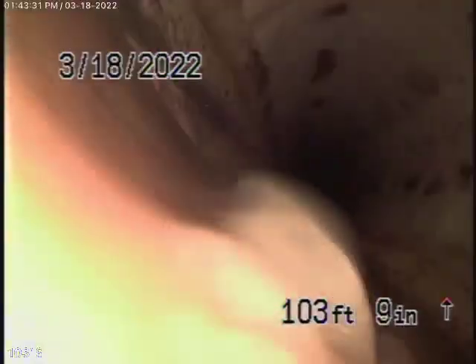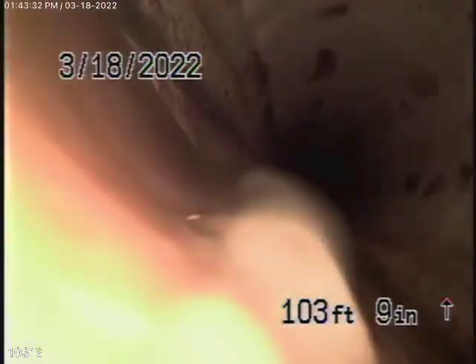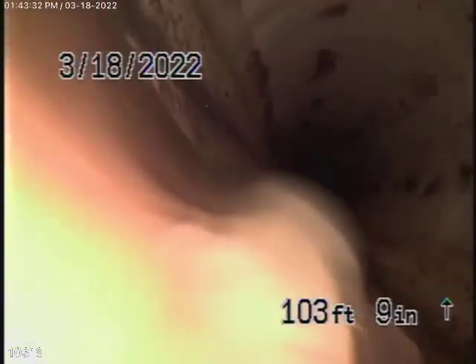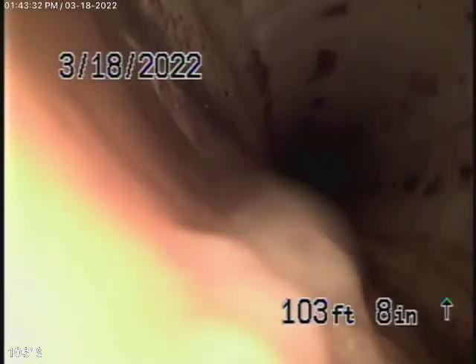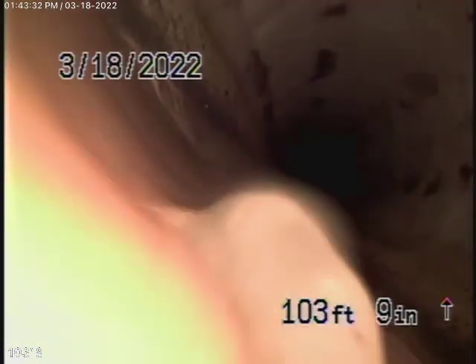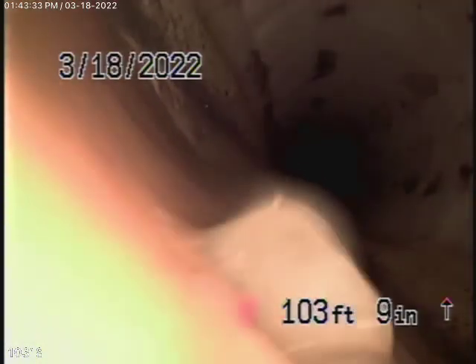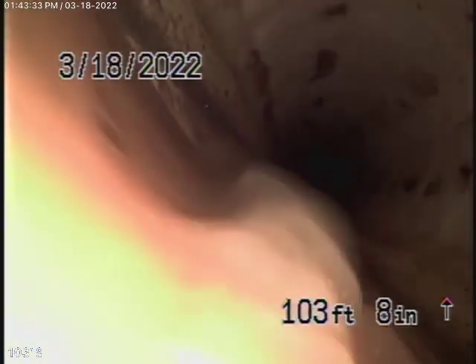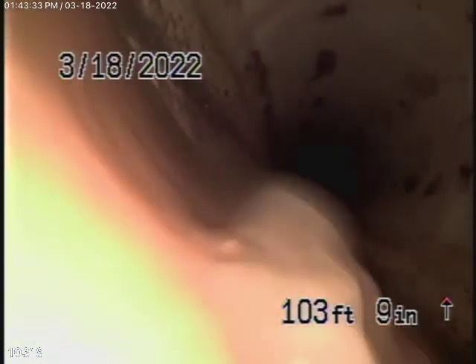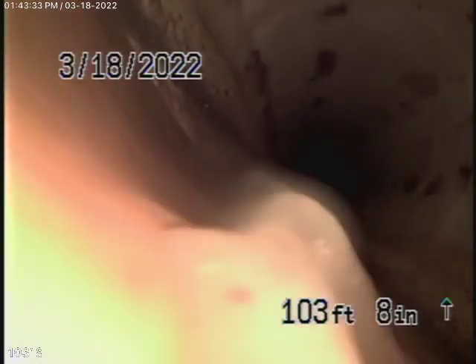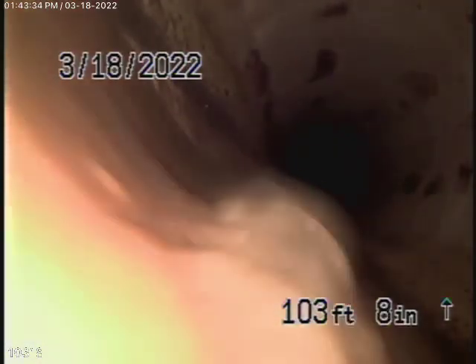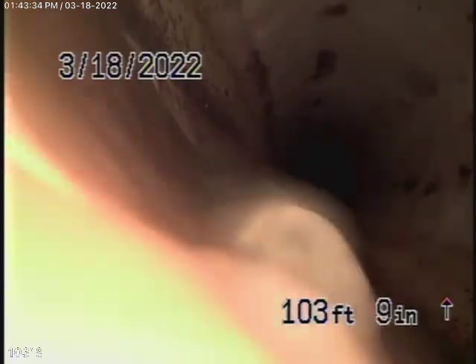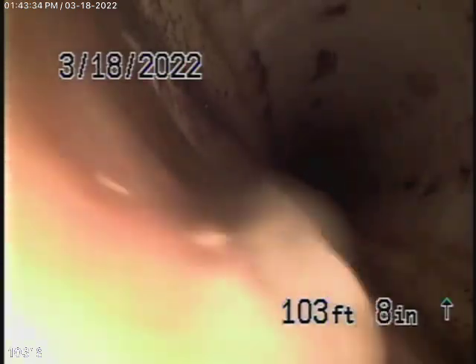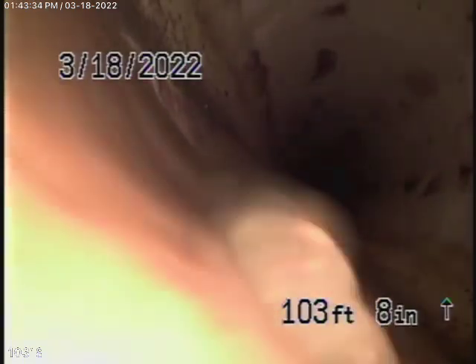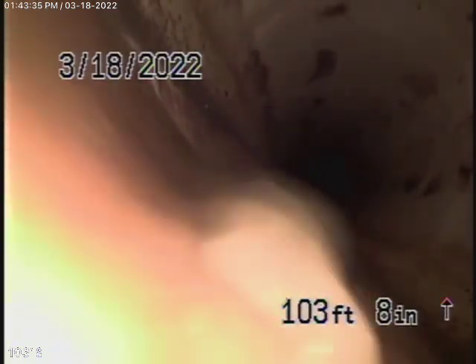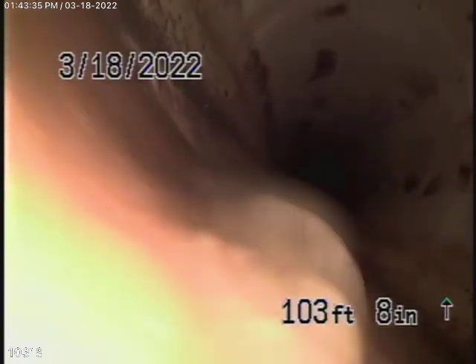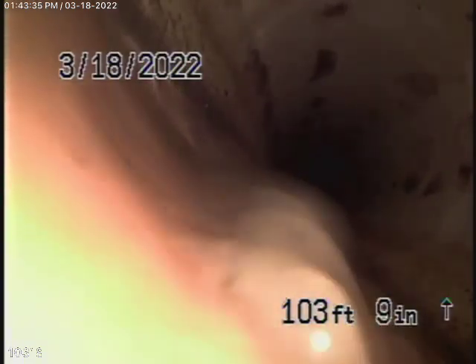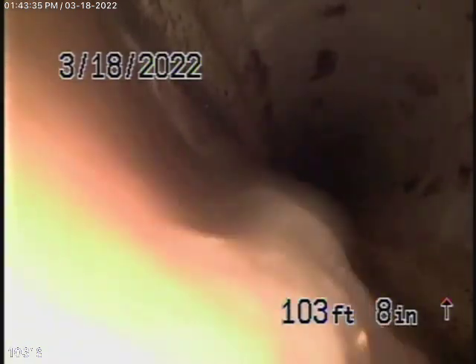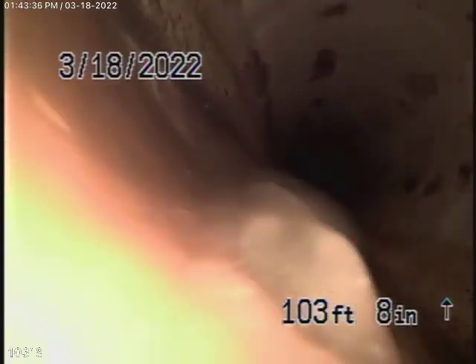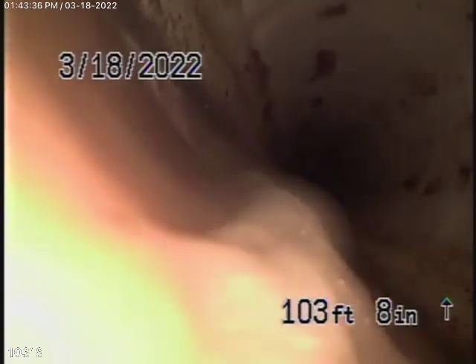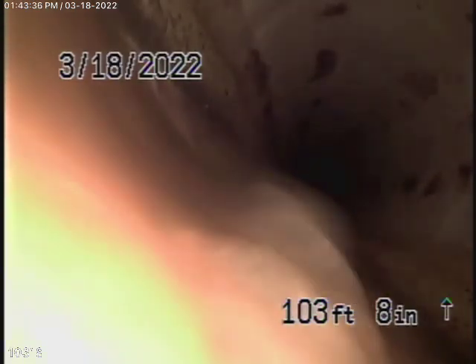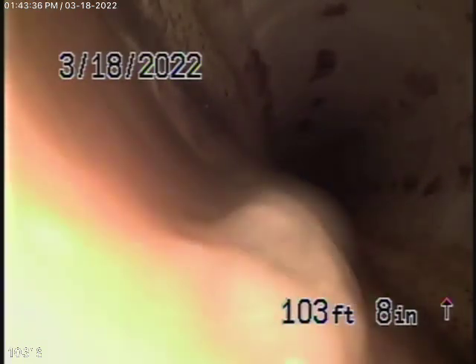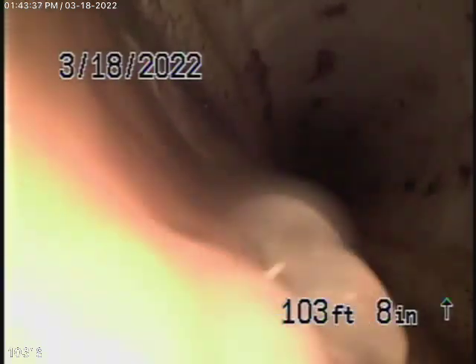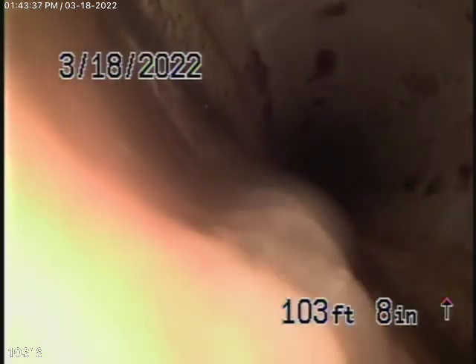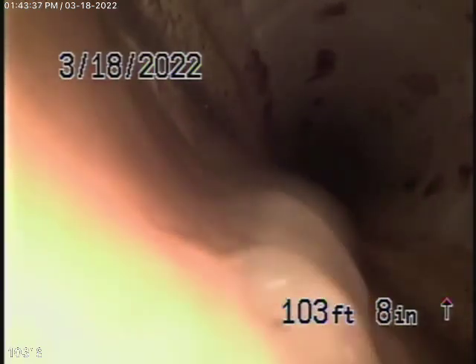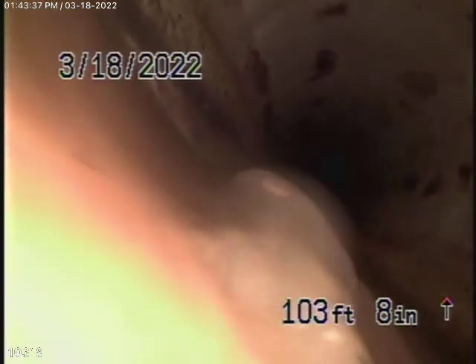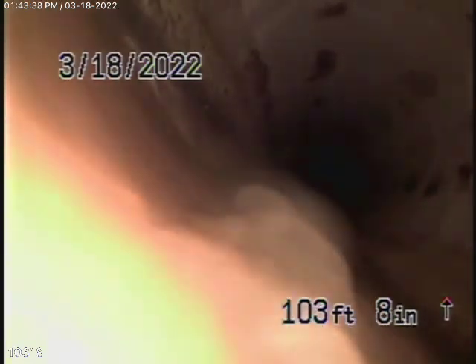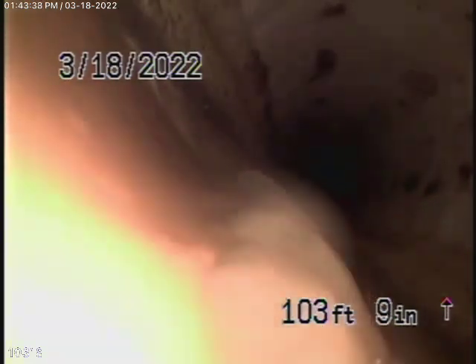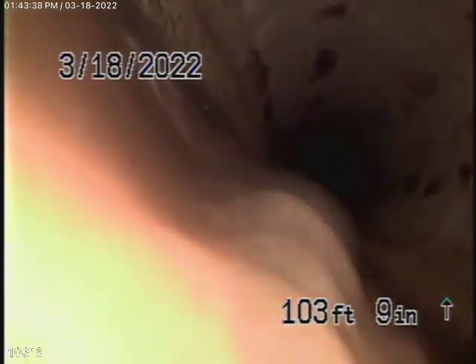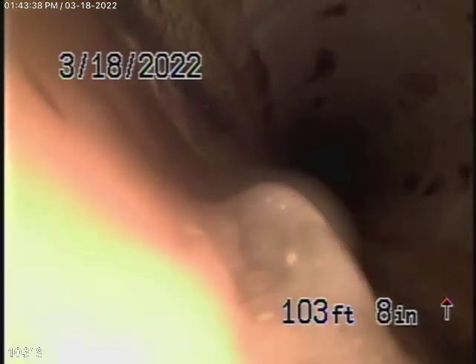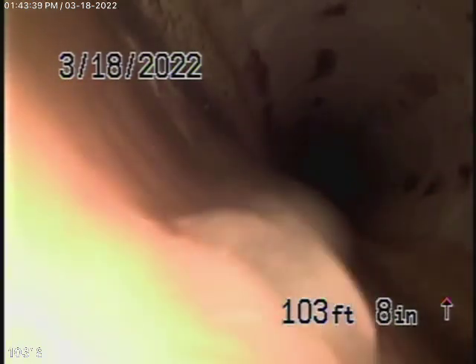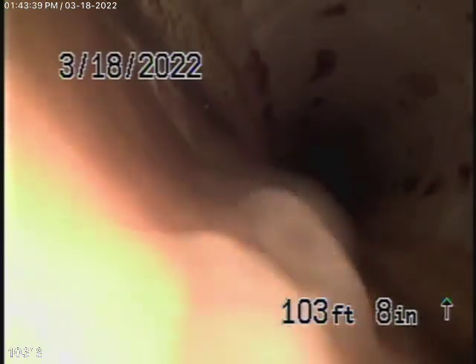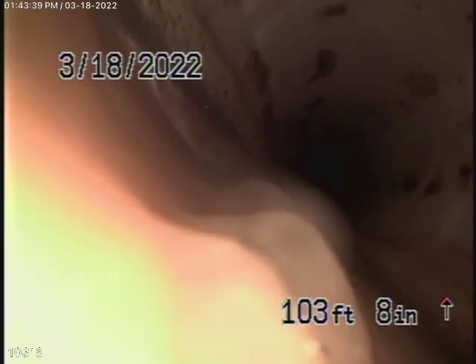We actually got through the root this time, which is good. We were able to check the lateral. Right now we're in the city sewer. Let's bring the camera back.